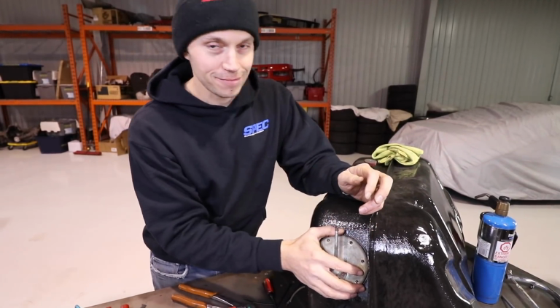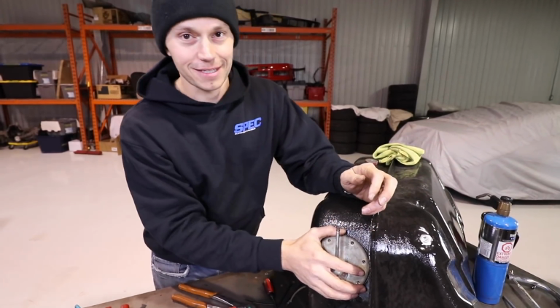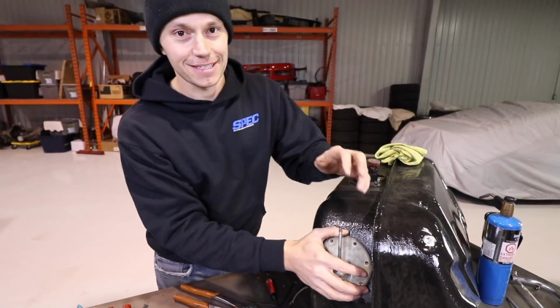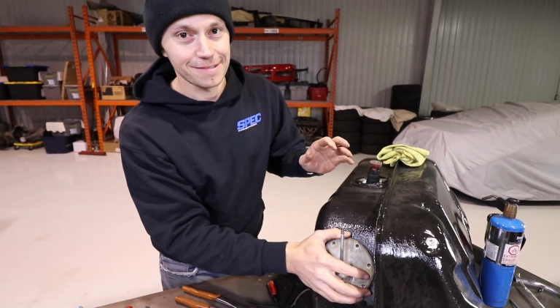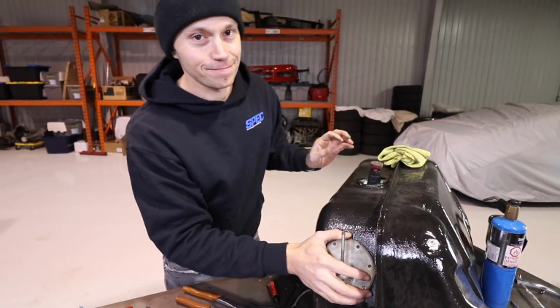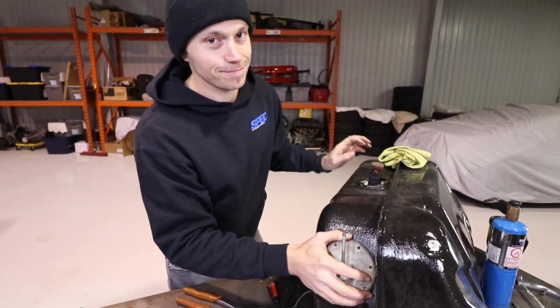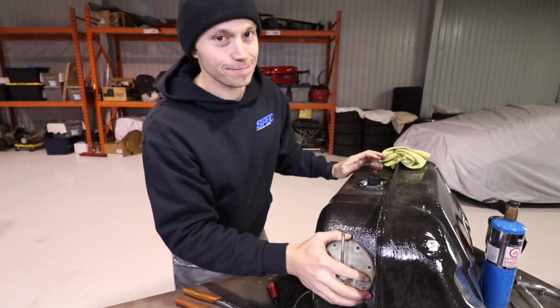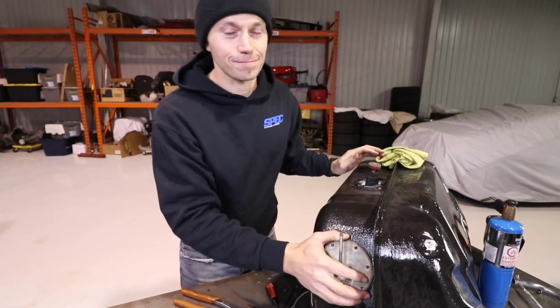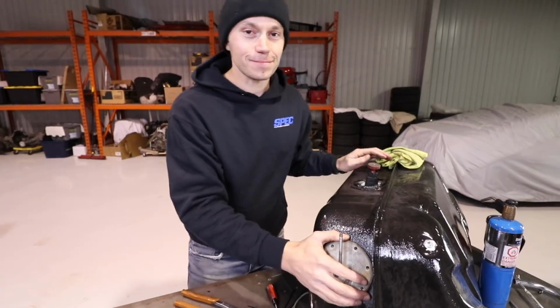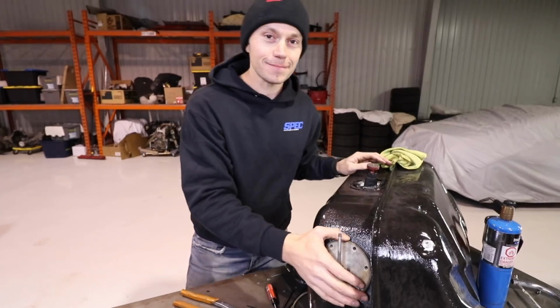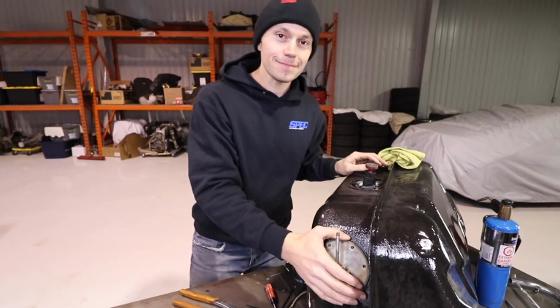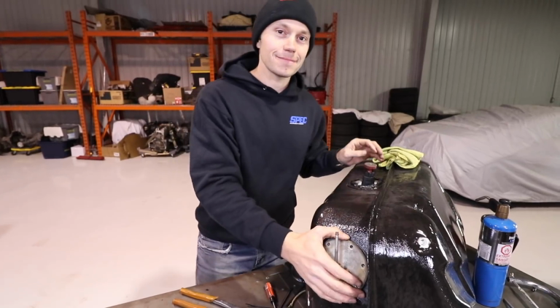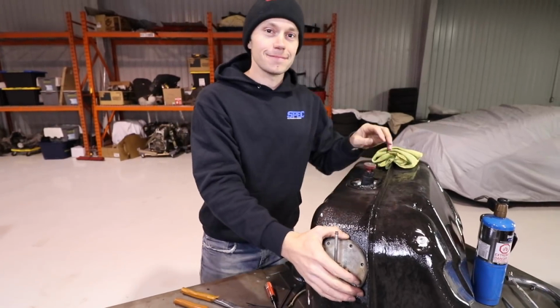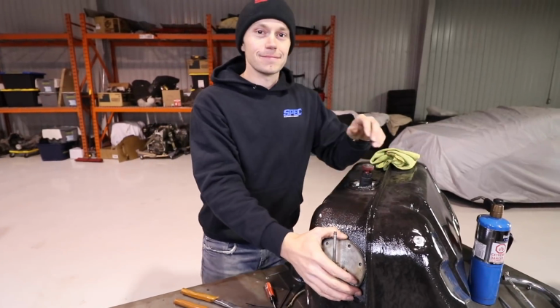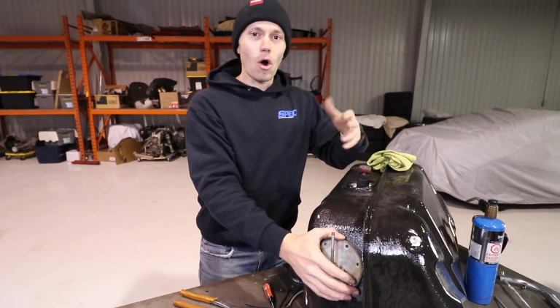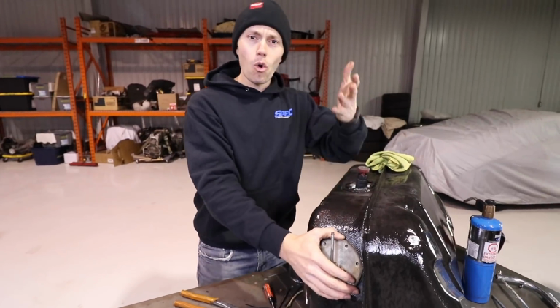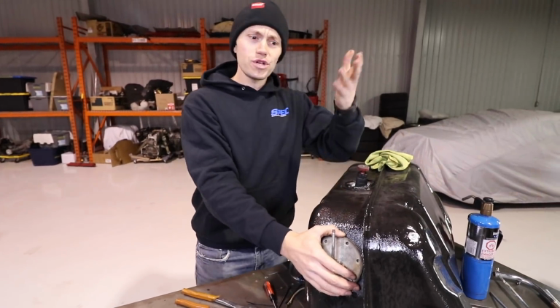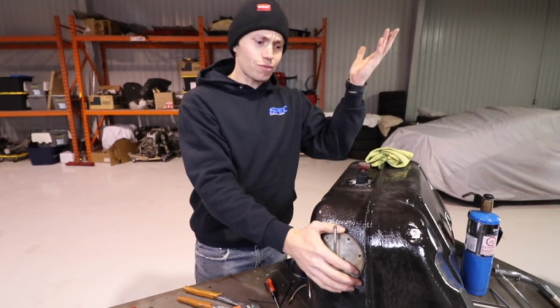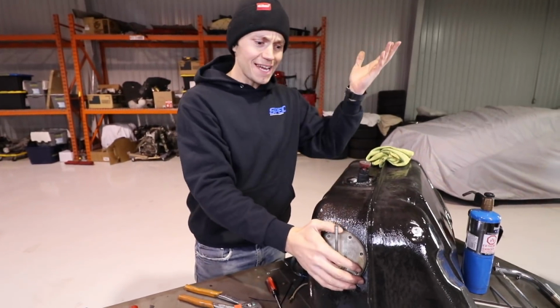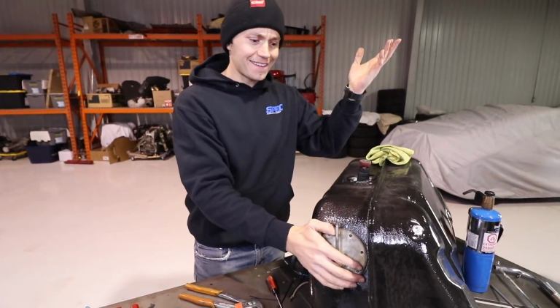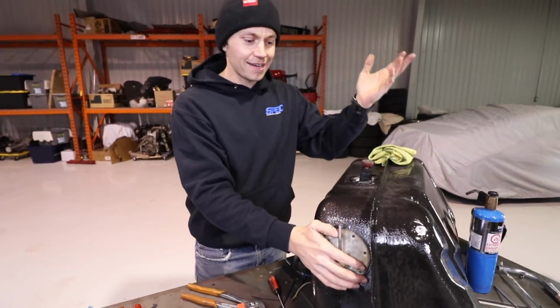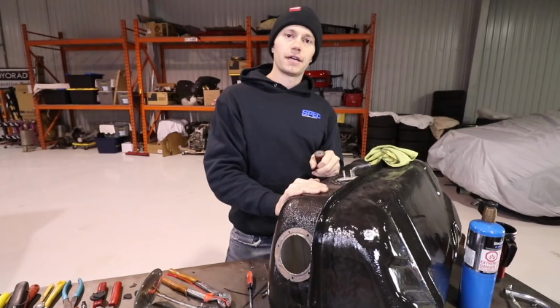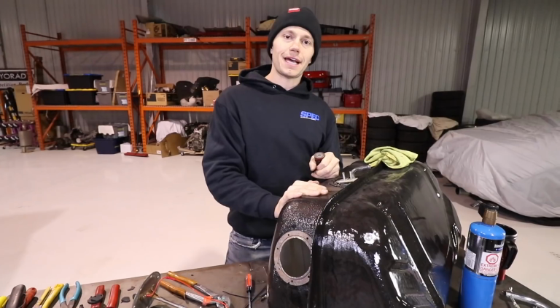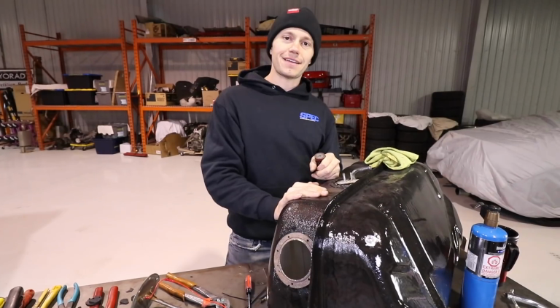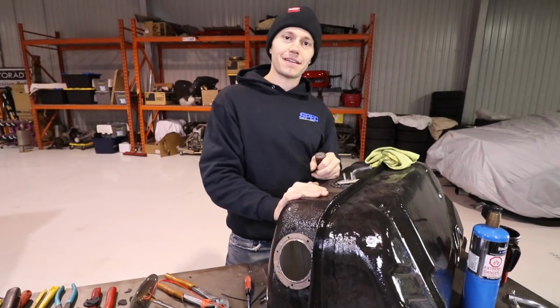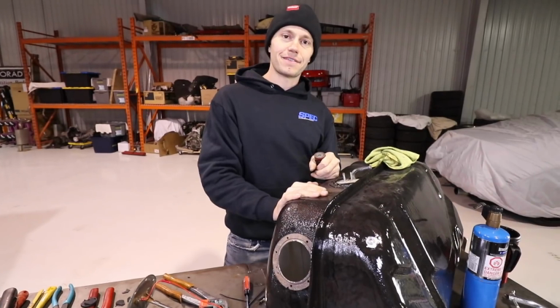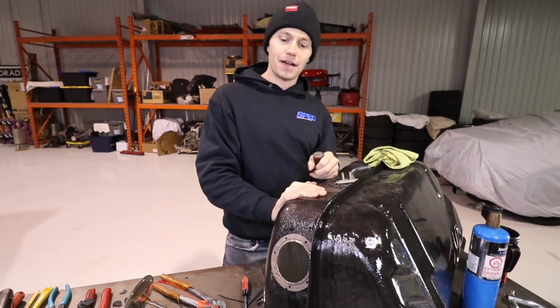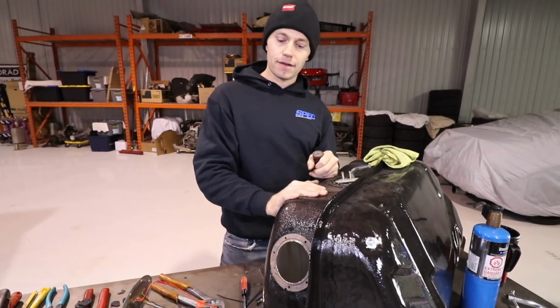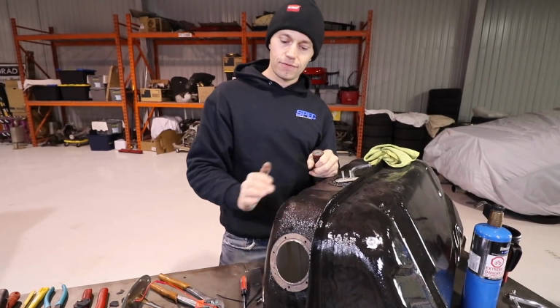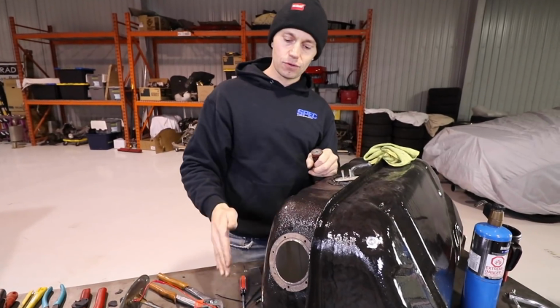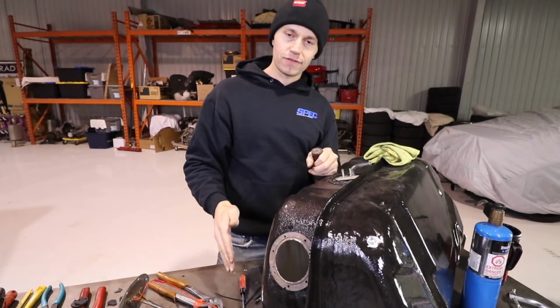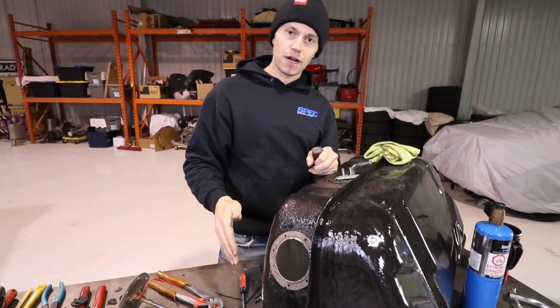It actually won't be that long a wire because the battery's in the trunk now. Gas tank is done, fuel is done.